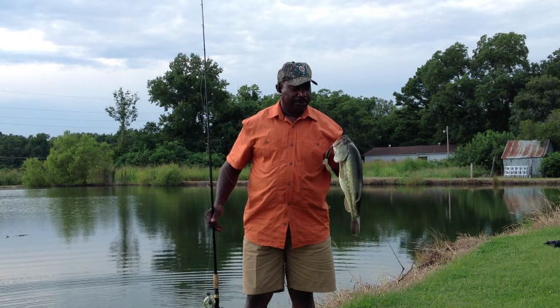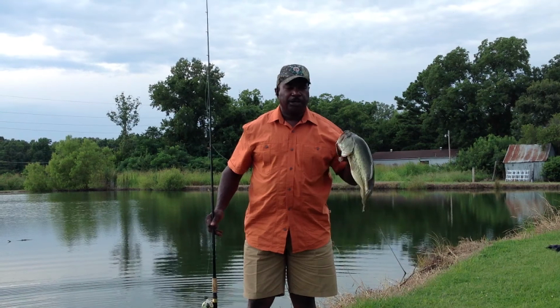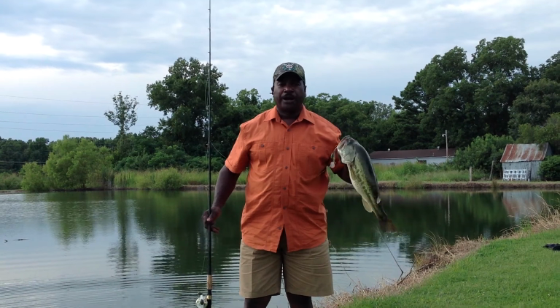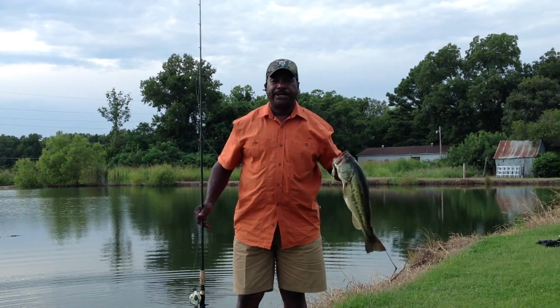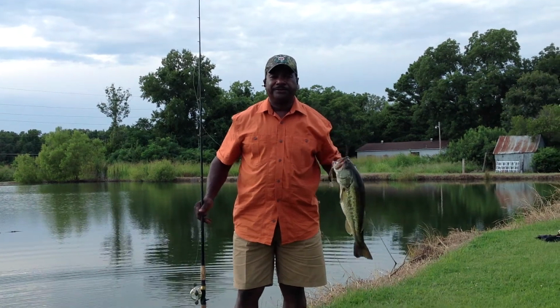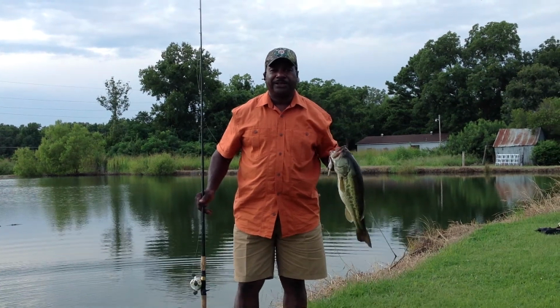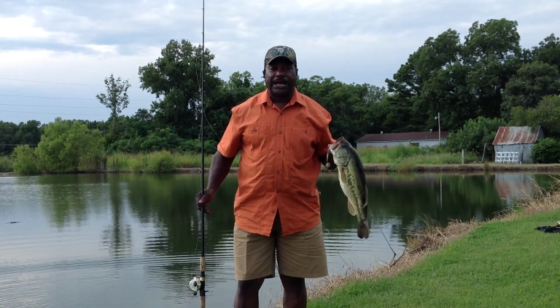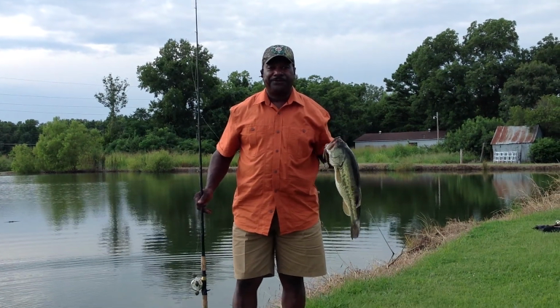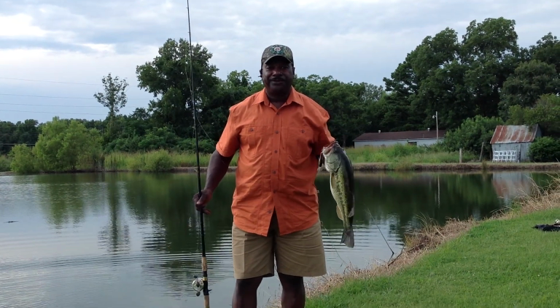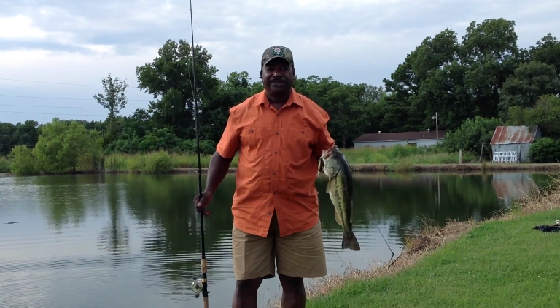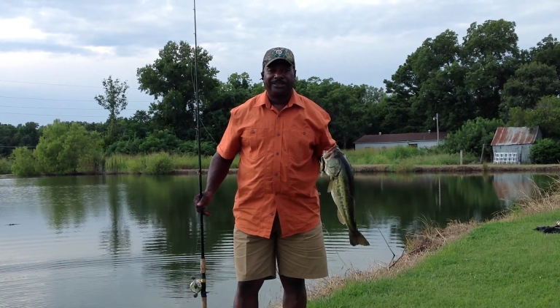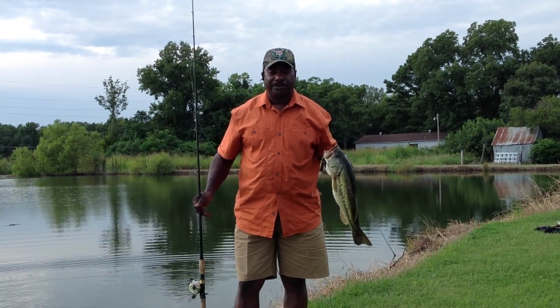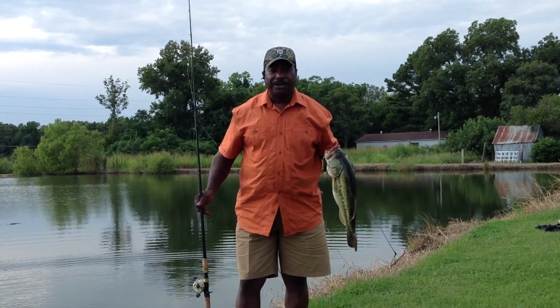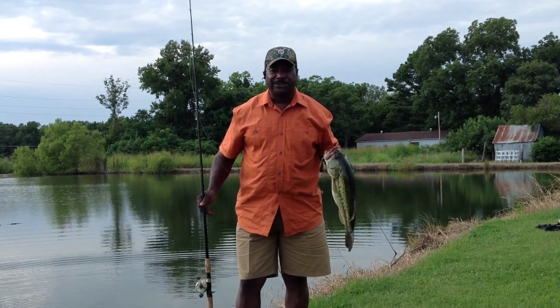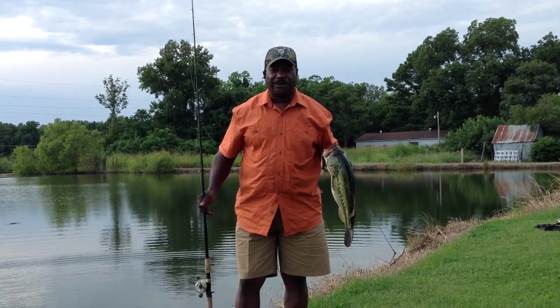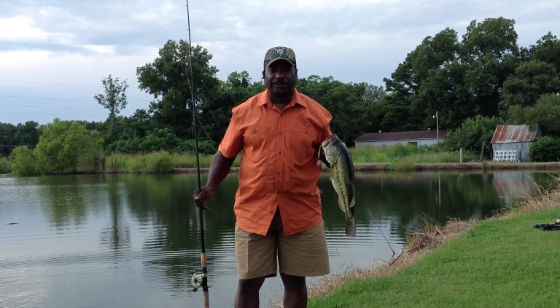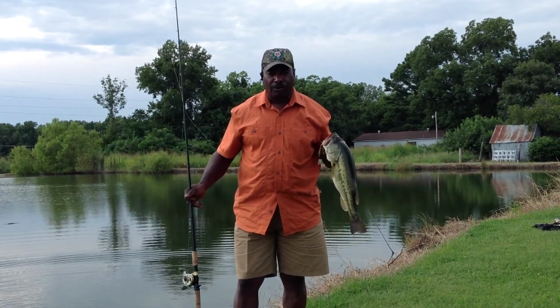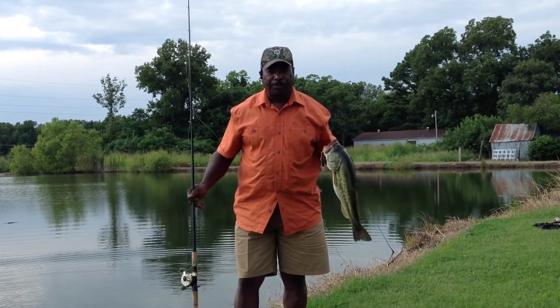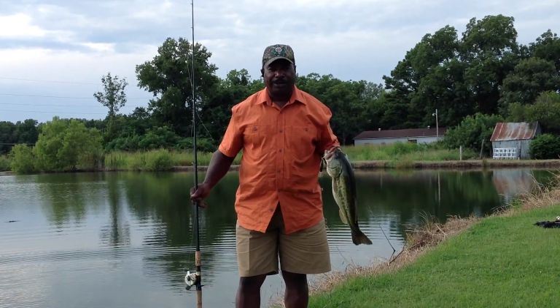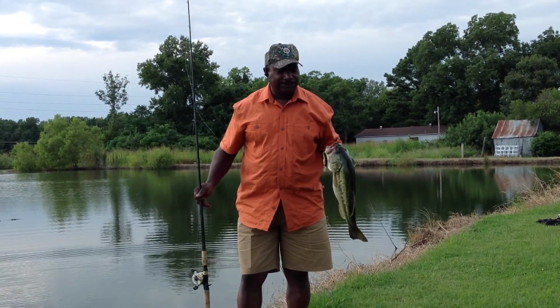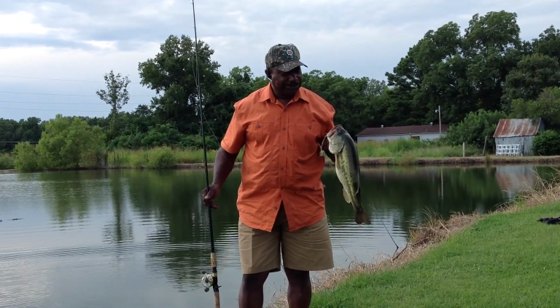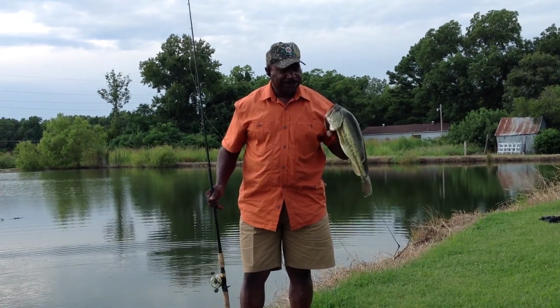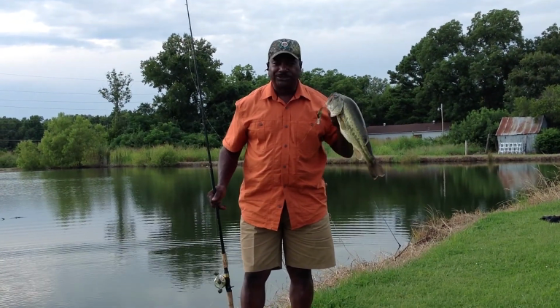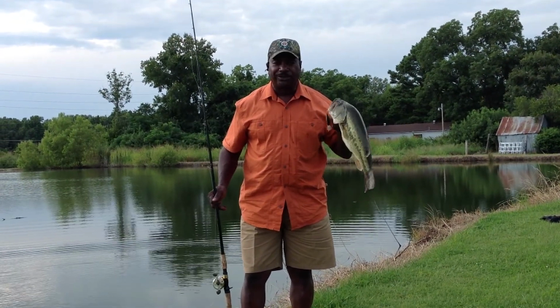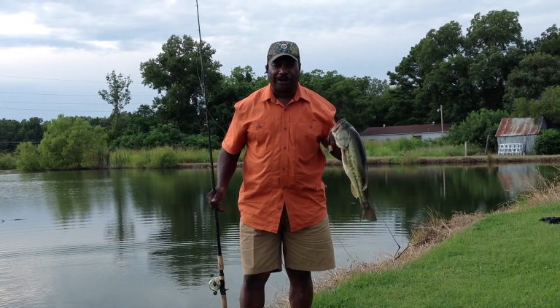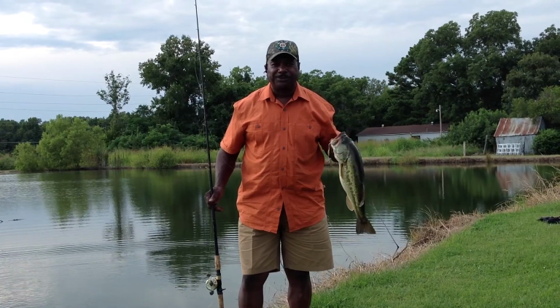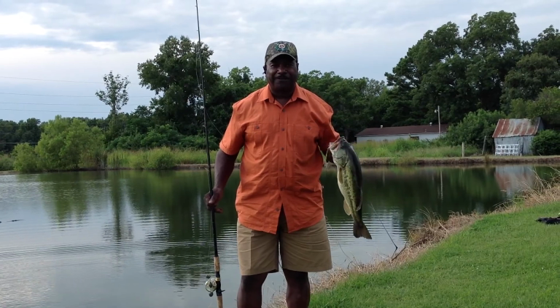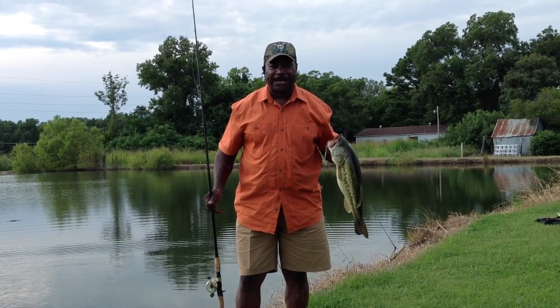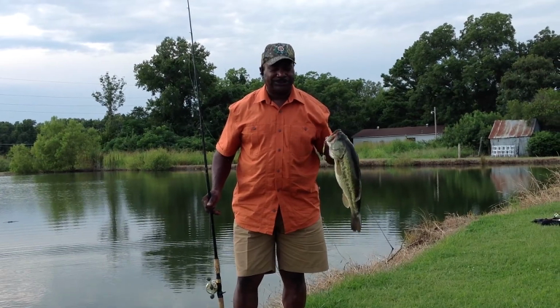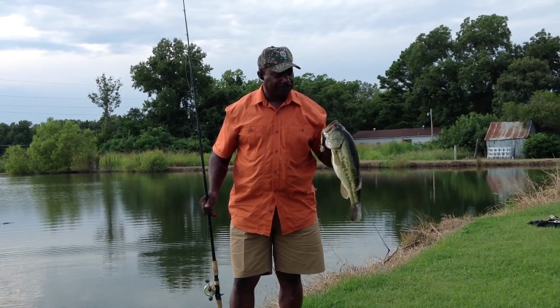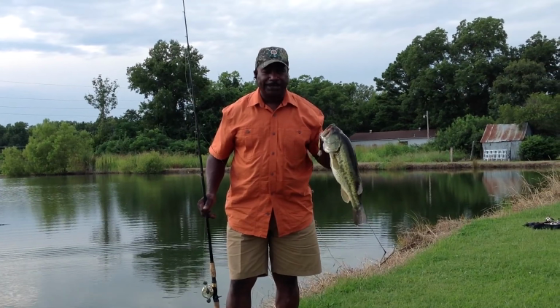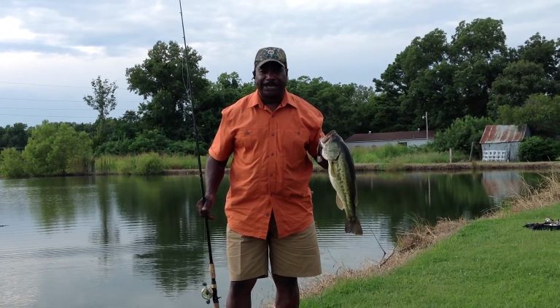Here we are live here in Arkansas on a local pond, catching a largemouth bass on a crankbait.